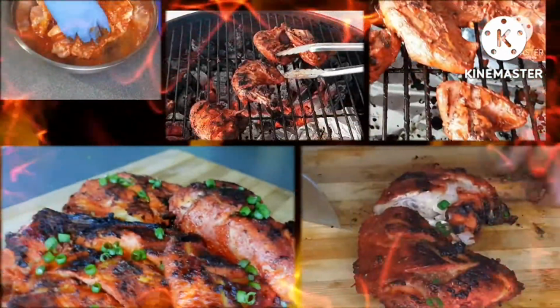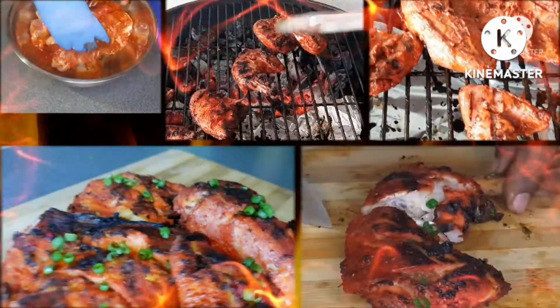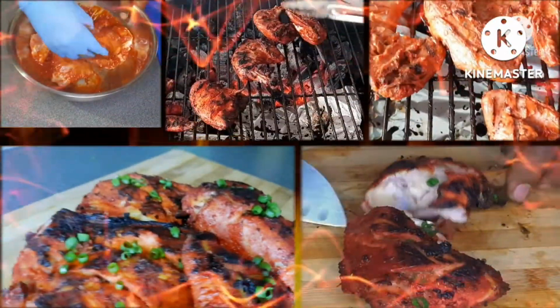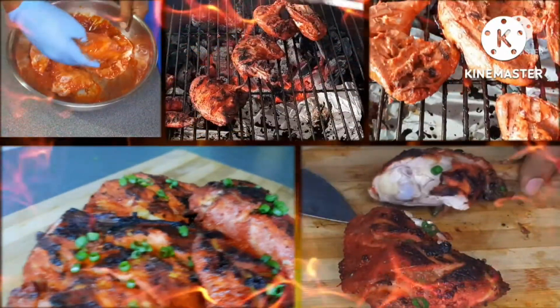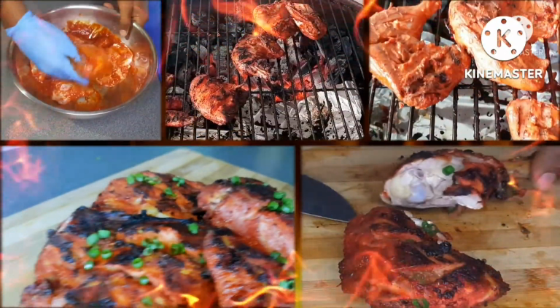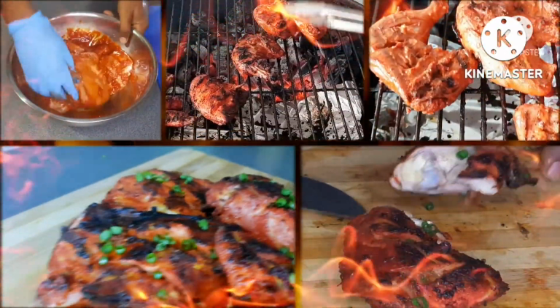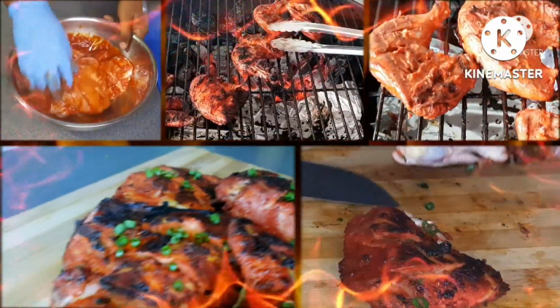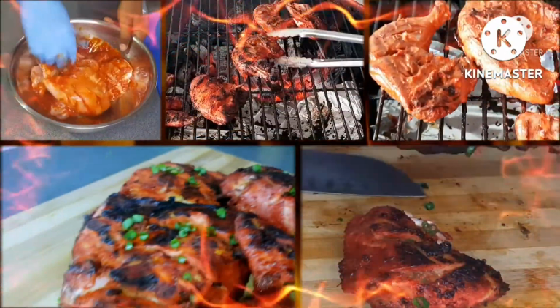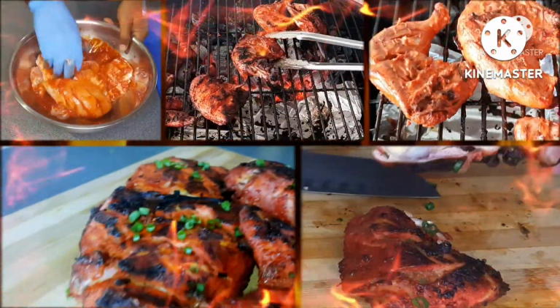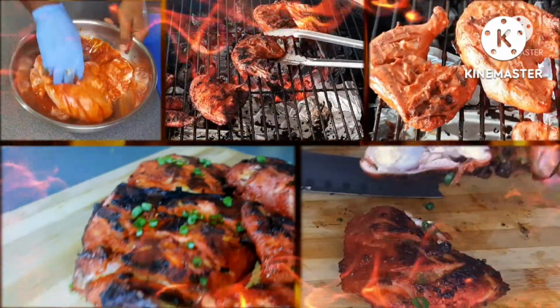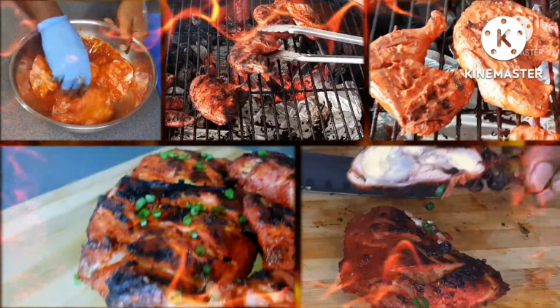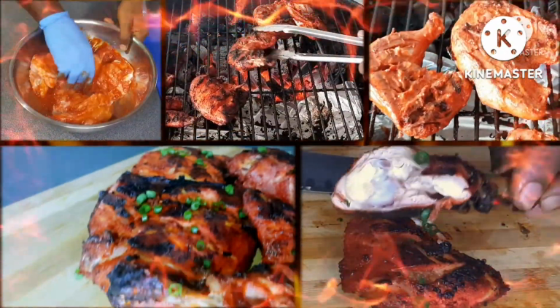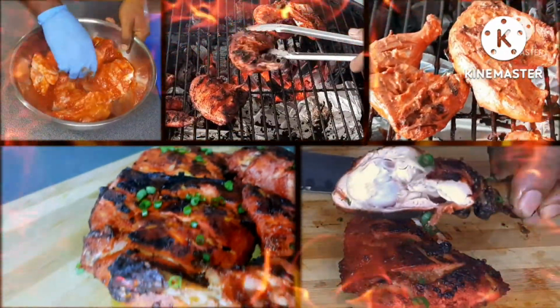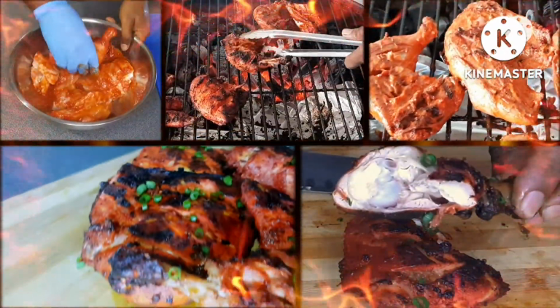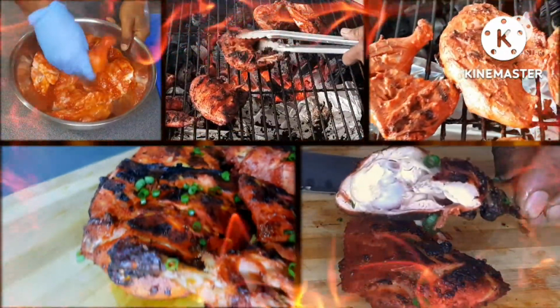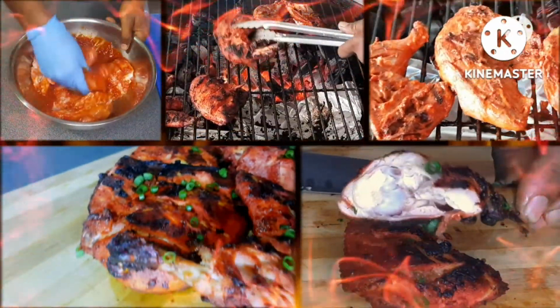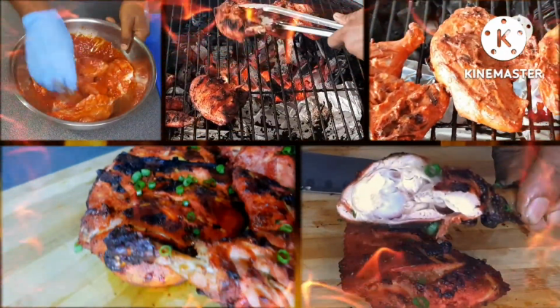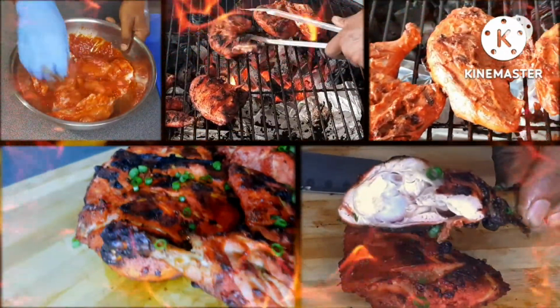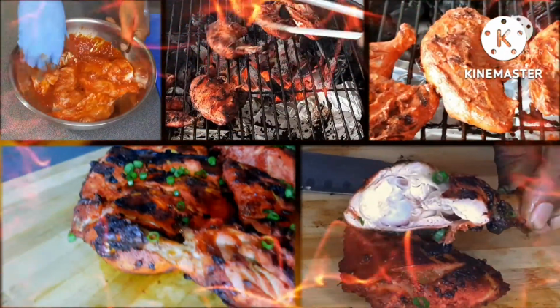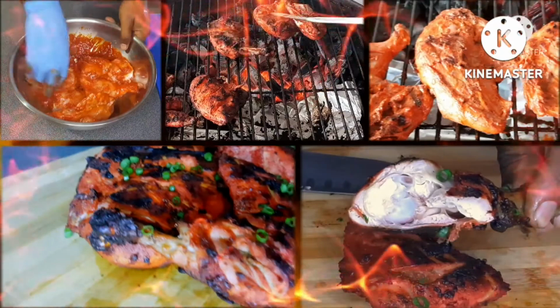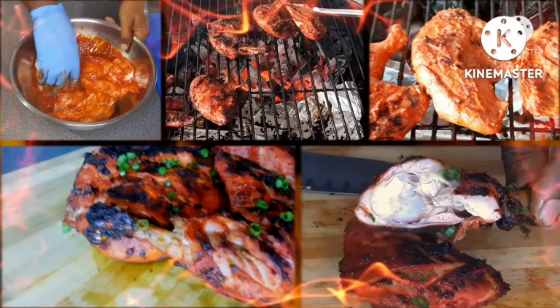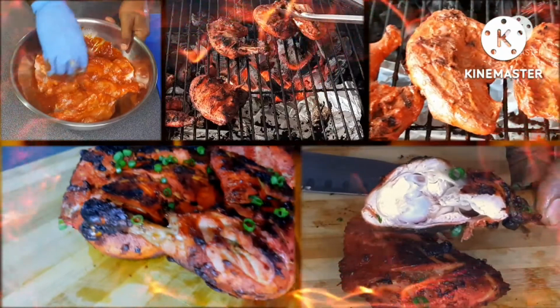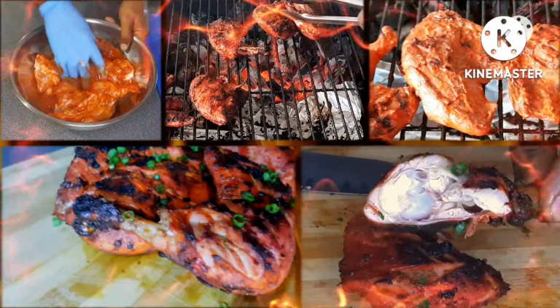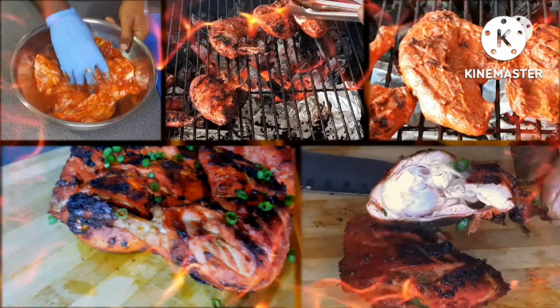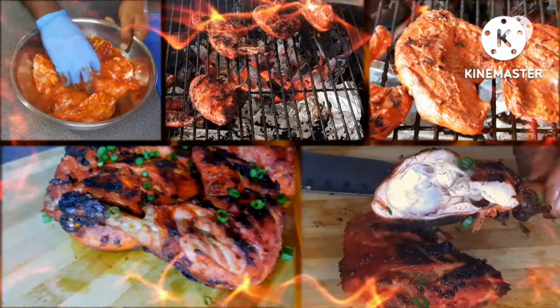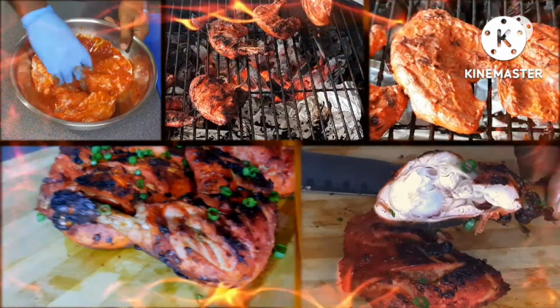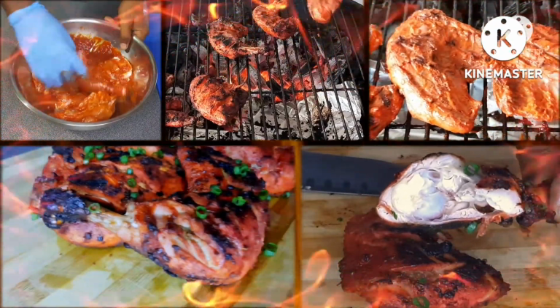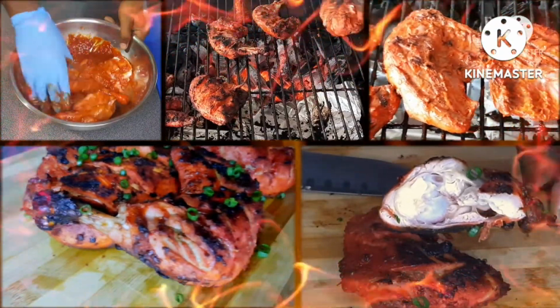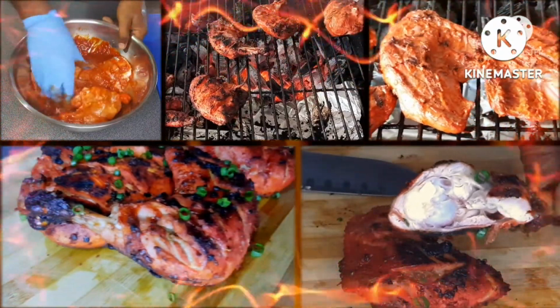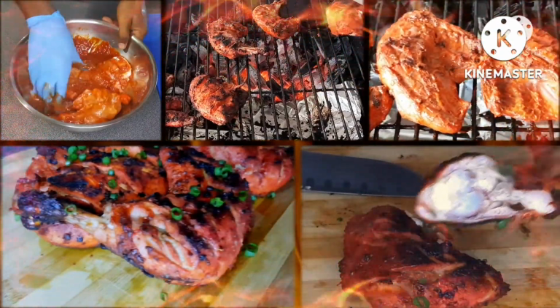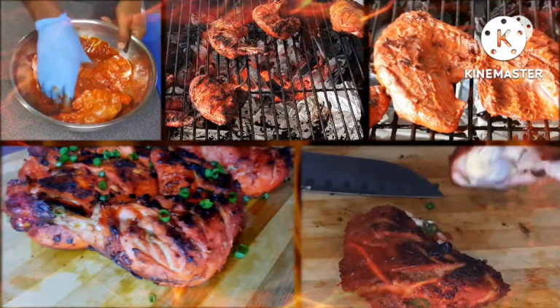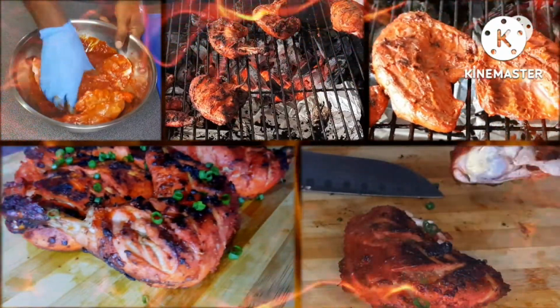Hey guys, welcome to Cooking with Steven and Jacqueline. Today we're going to cook a simple grilled chicken tandoori style.